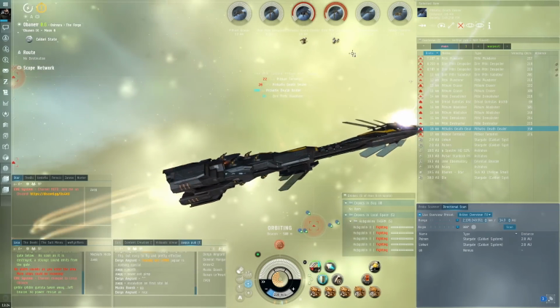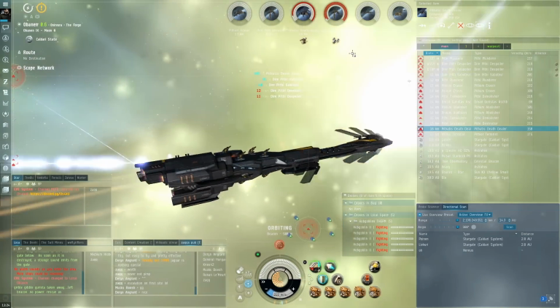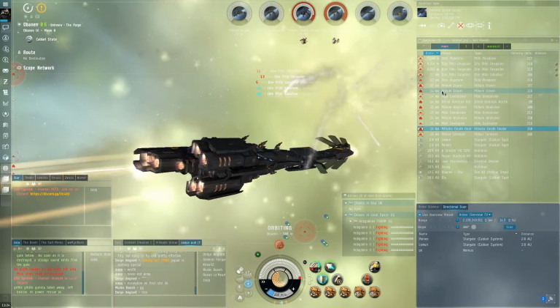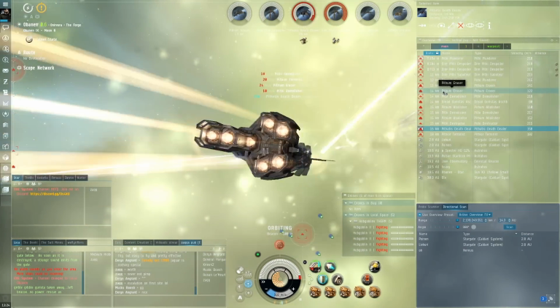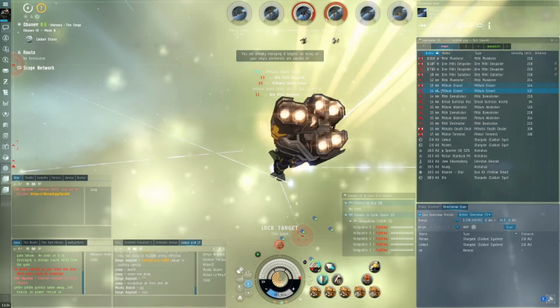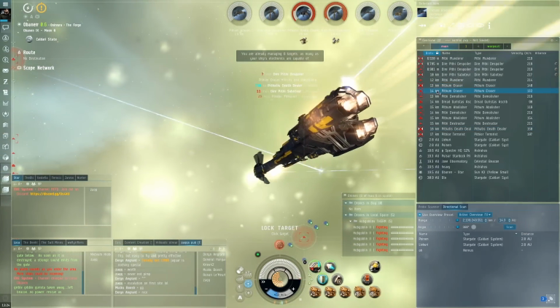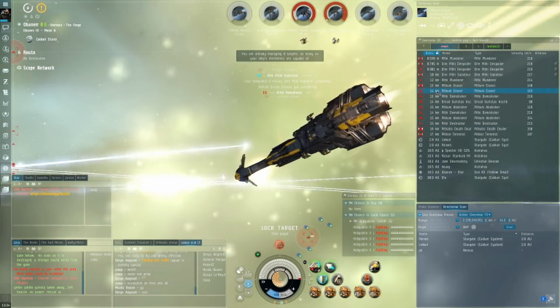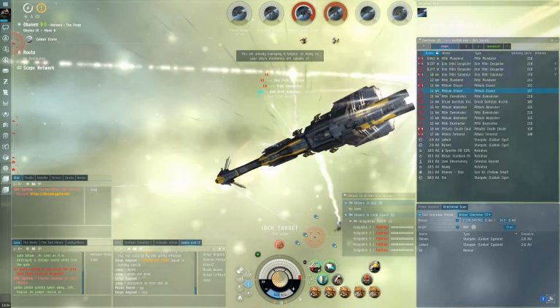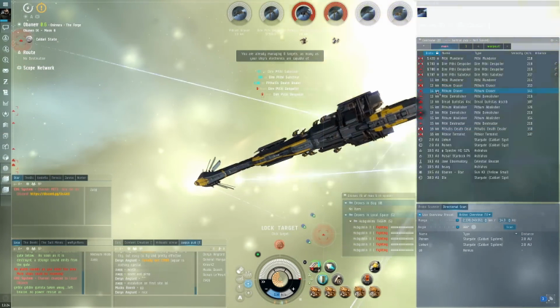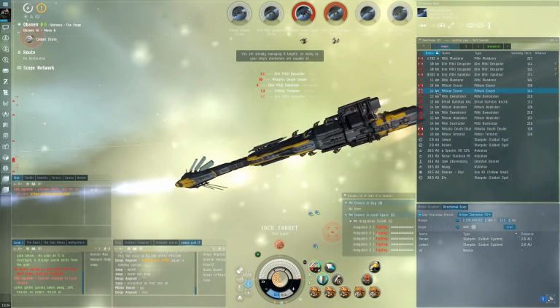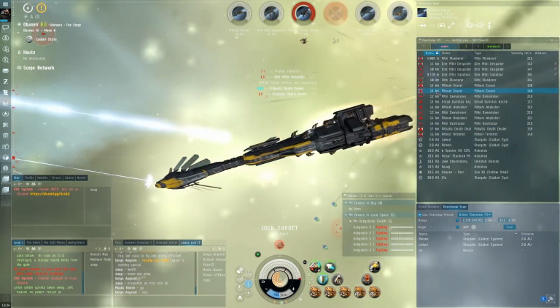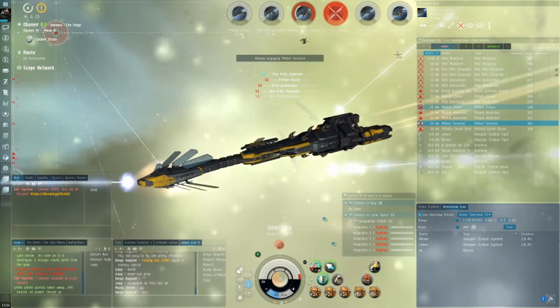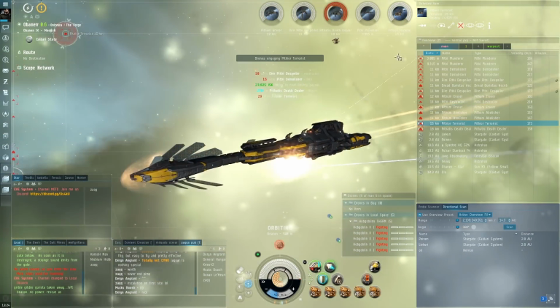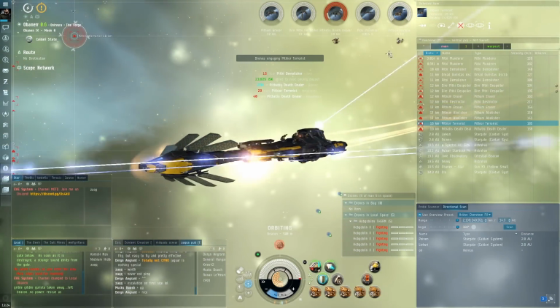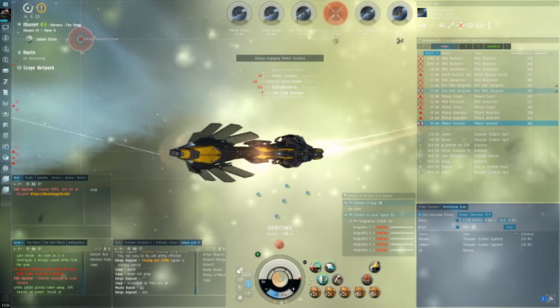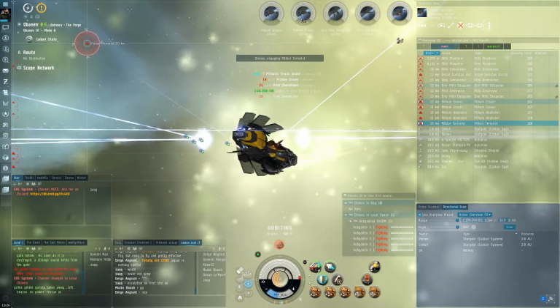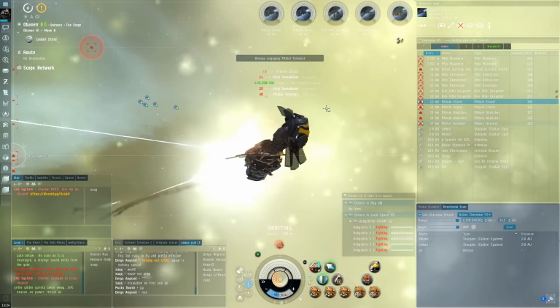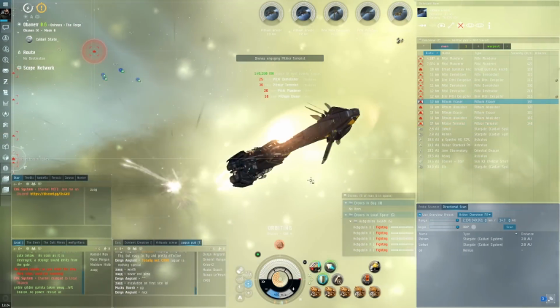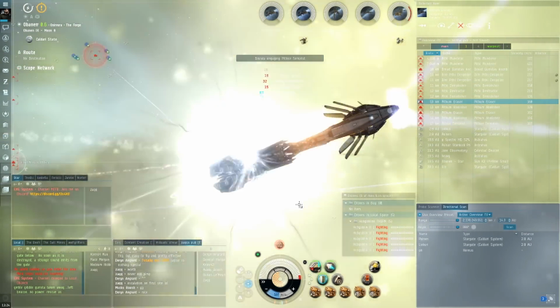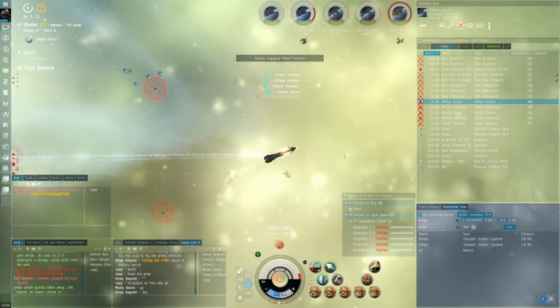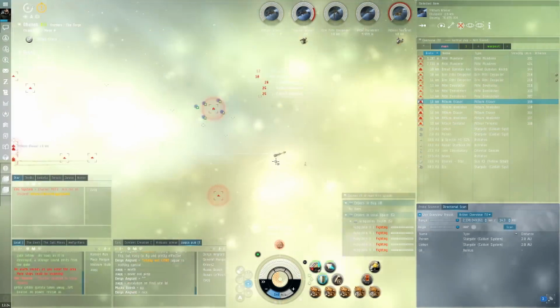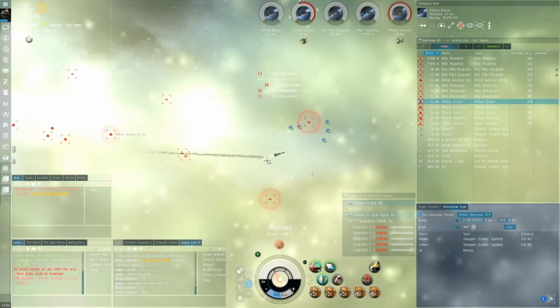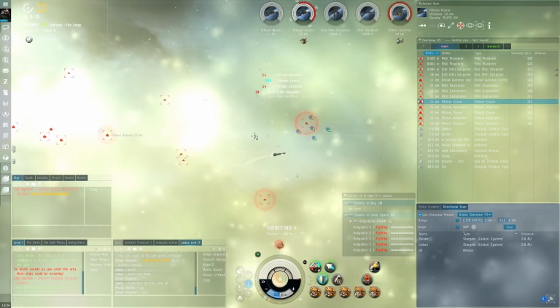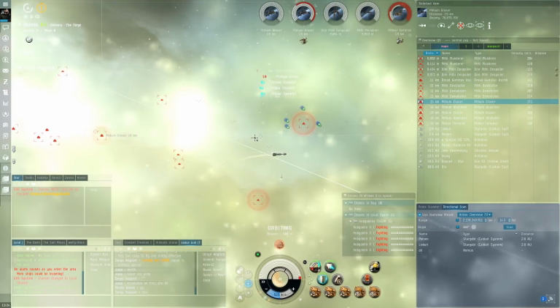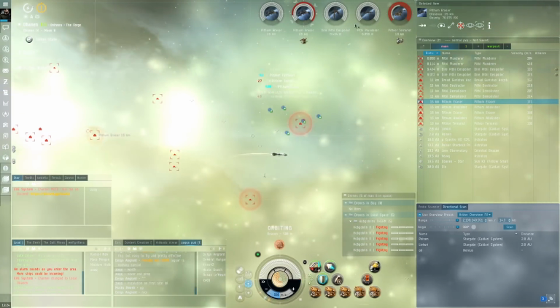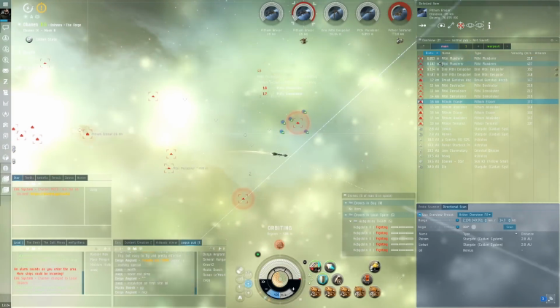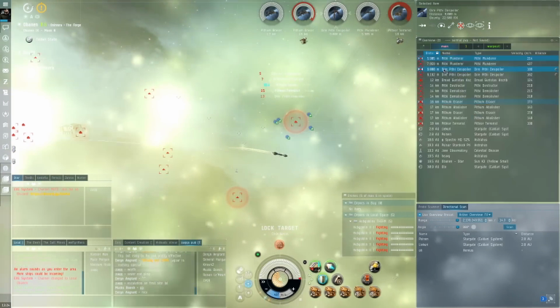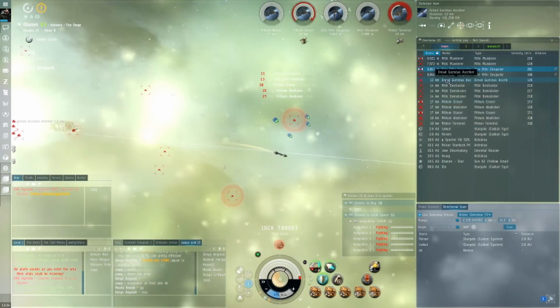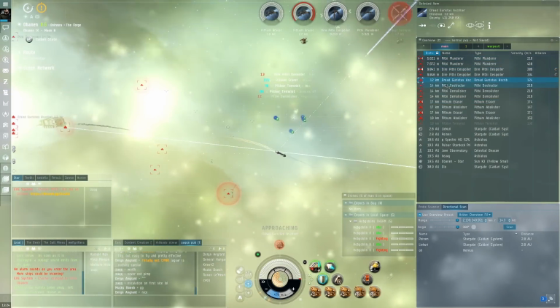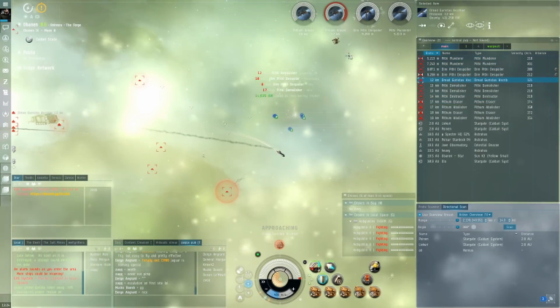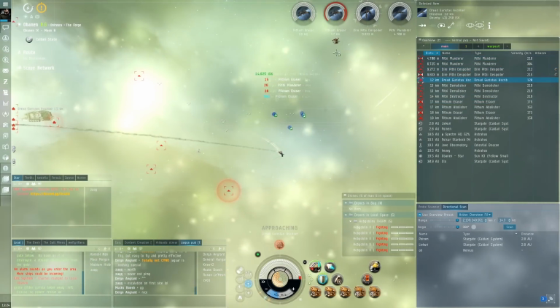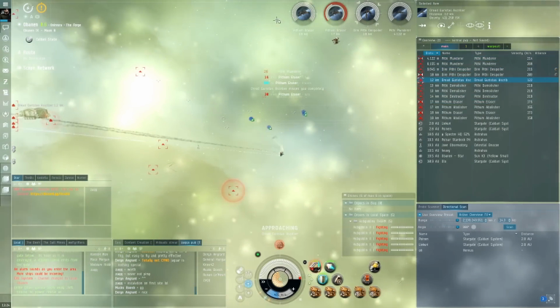Finally a dread Garista rat spawns, so all that's left to do is primary him, kill him, get the loot, and get out. No need to kill the rest of the stuff.